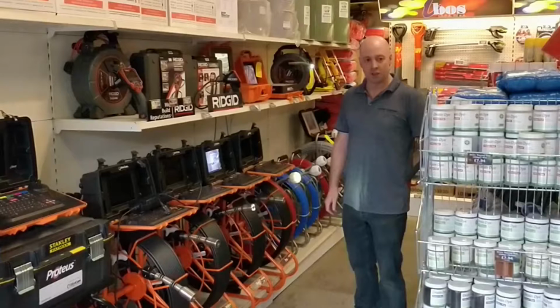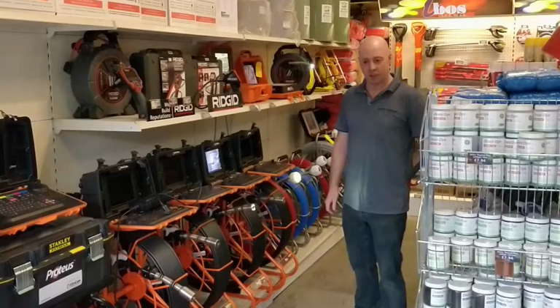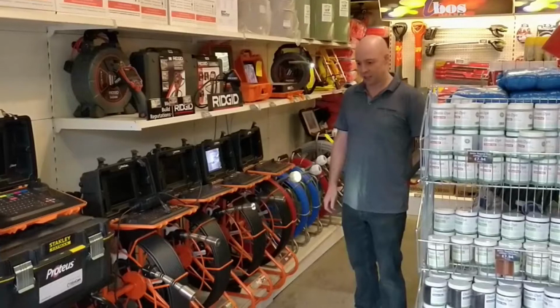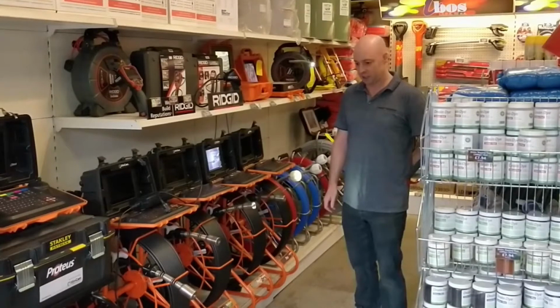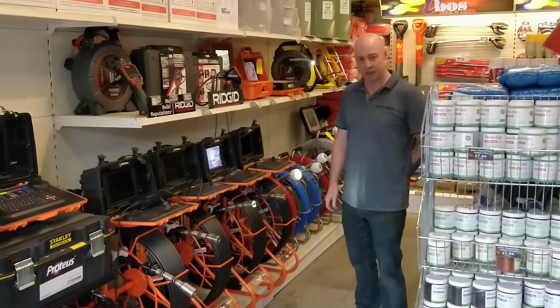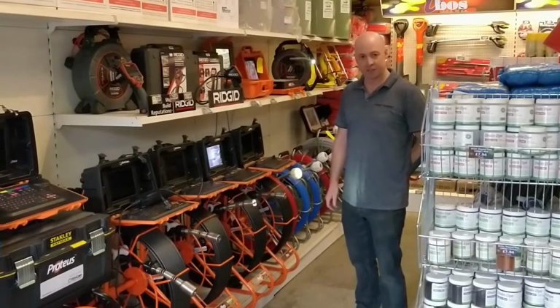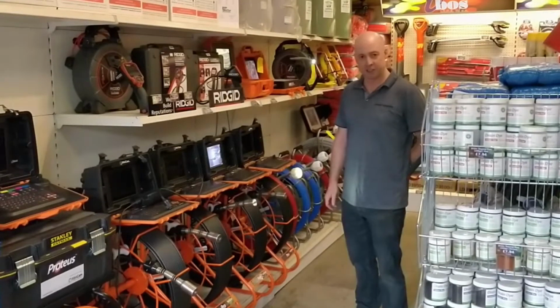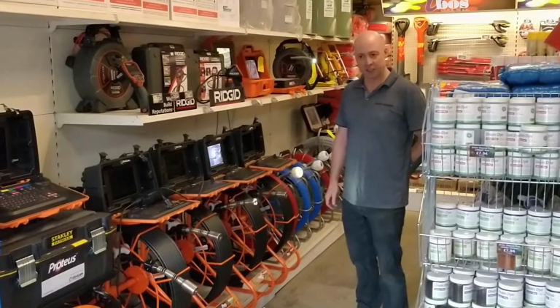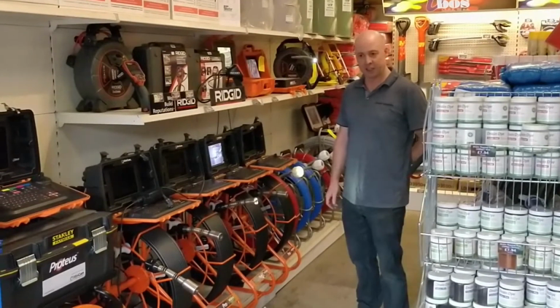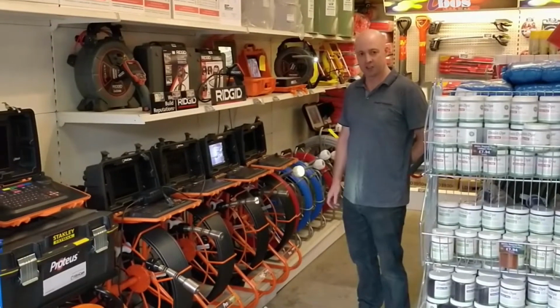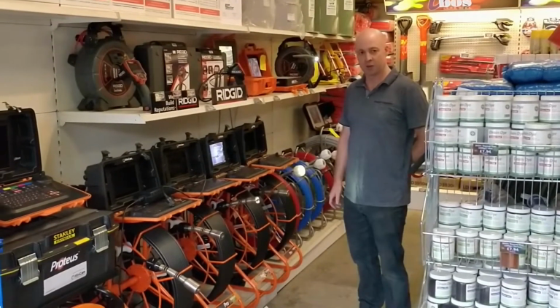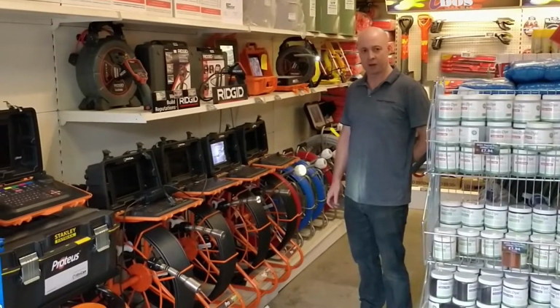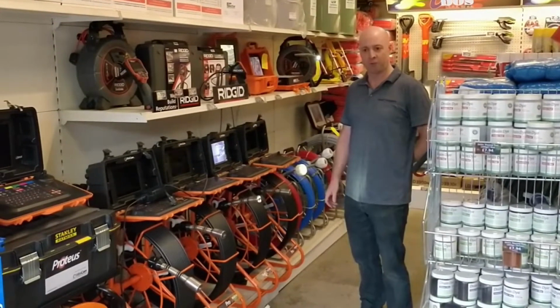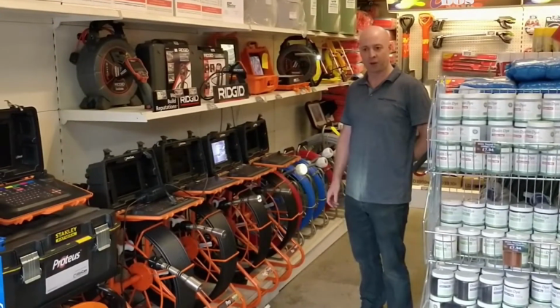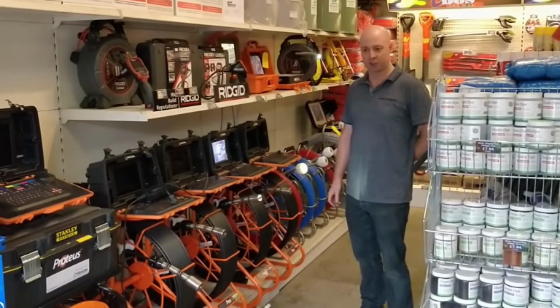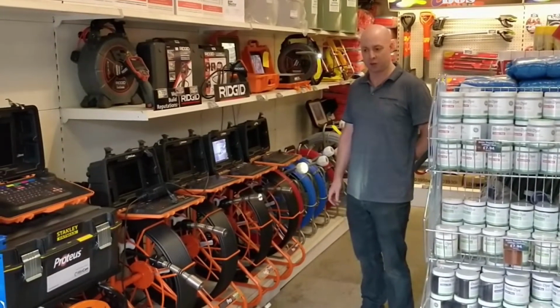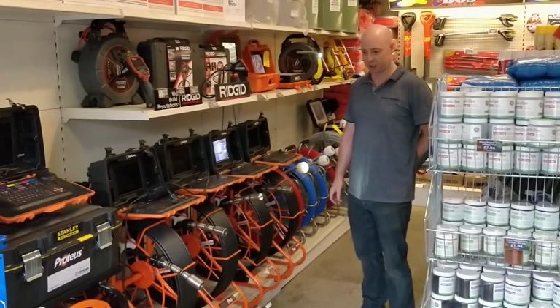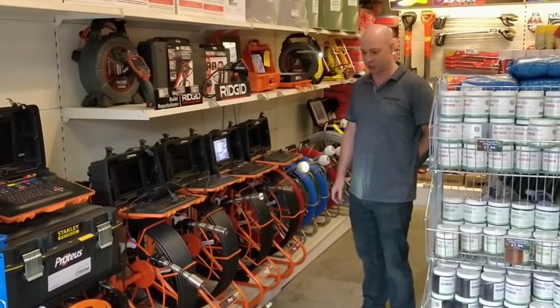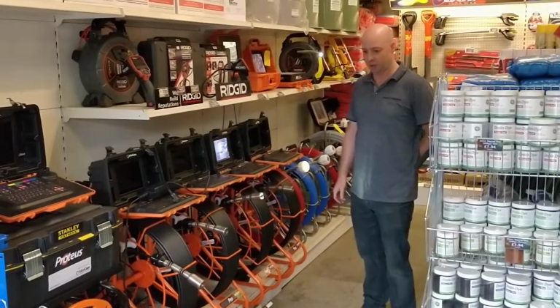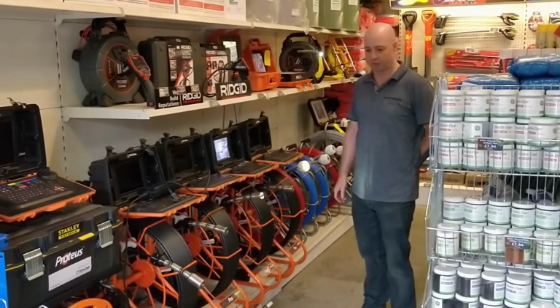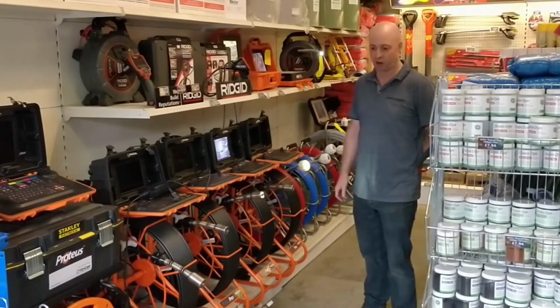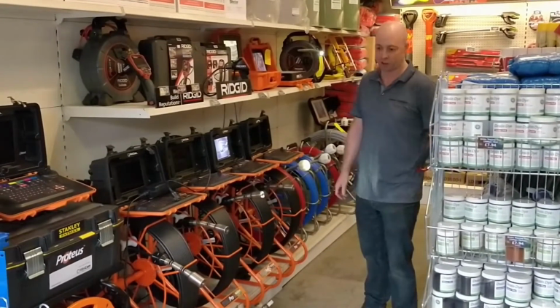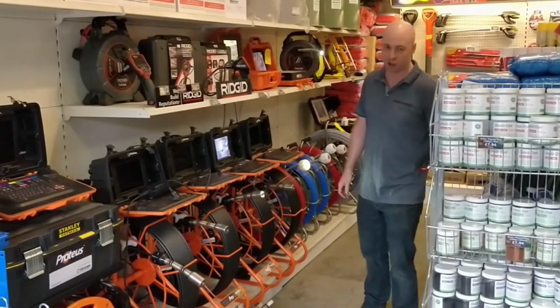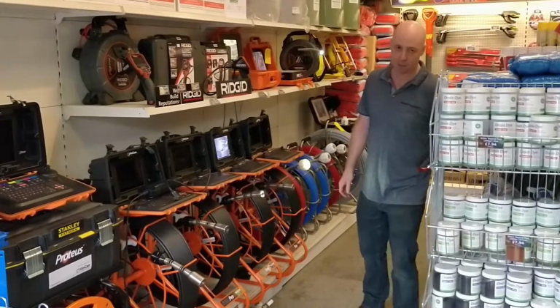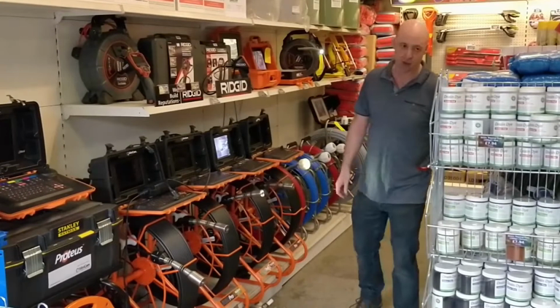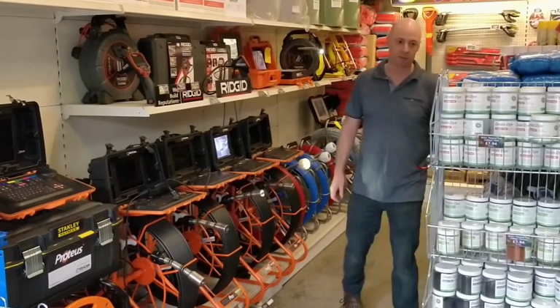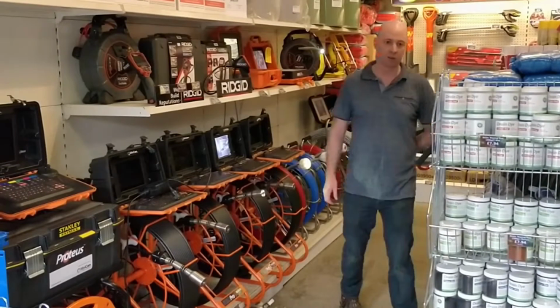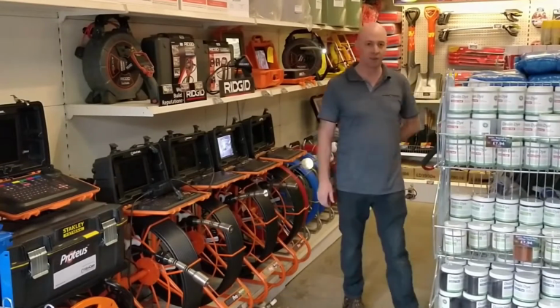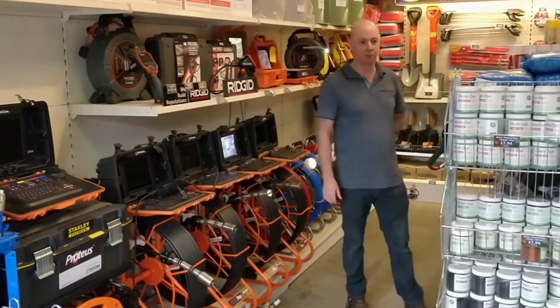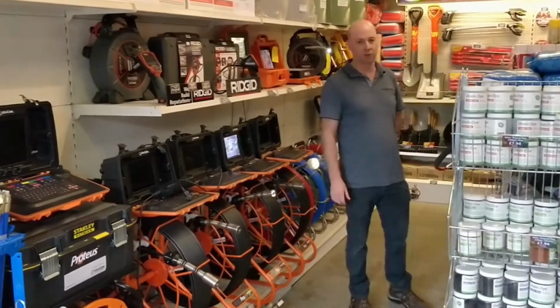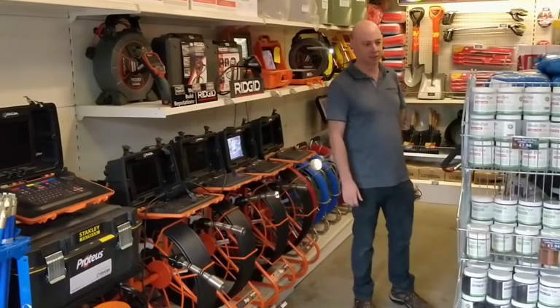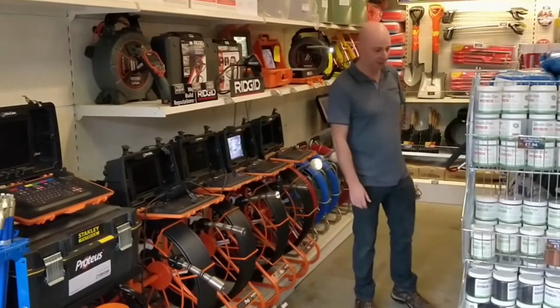Hi guys, I'm Andy from DCR. We're gonna pick one product a week to show you what we've got. A lot of people don't even know some of these products exist.